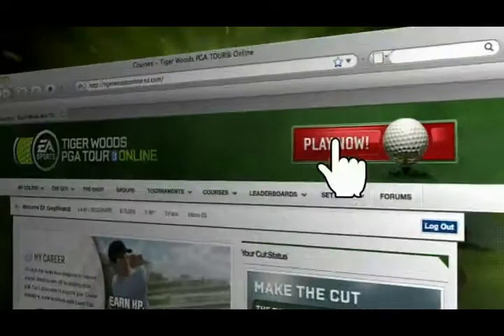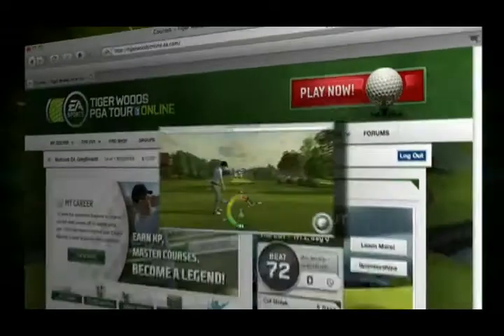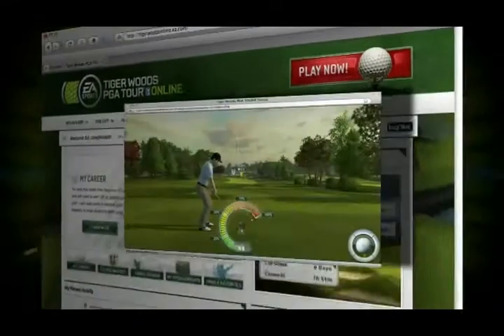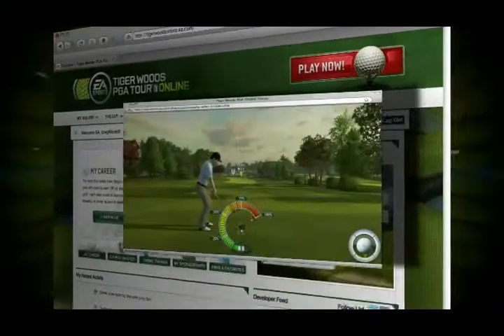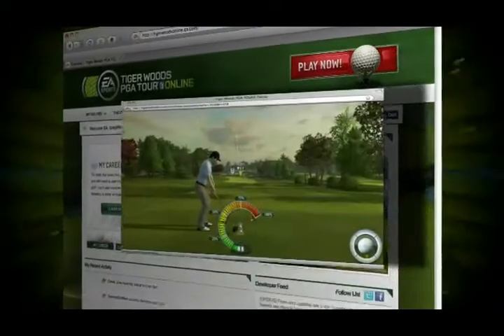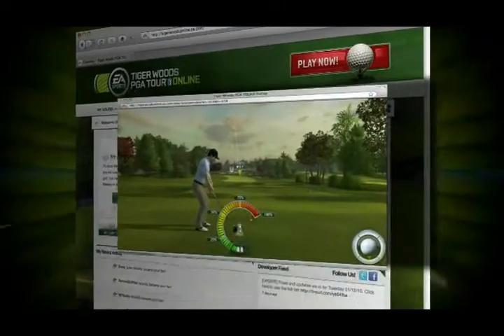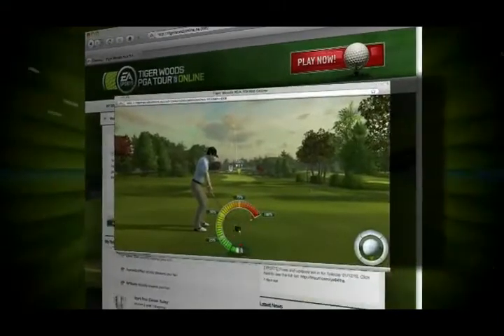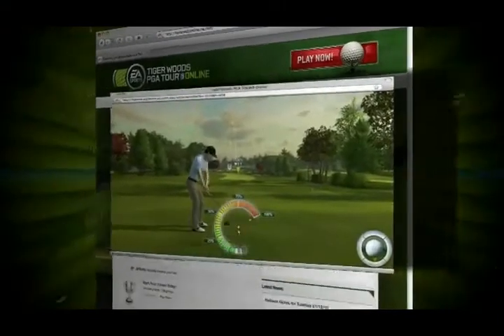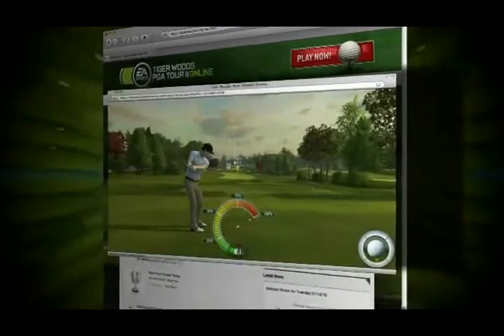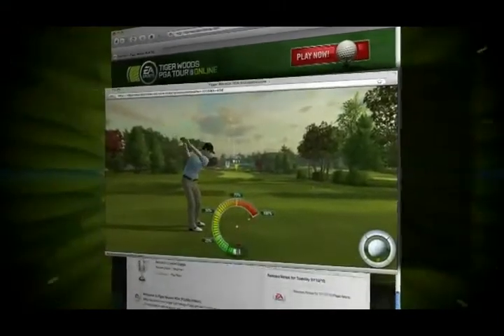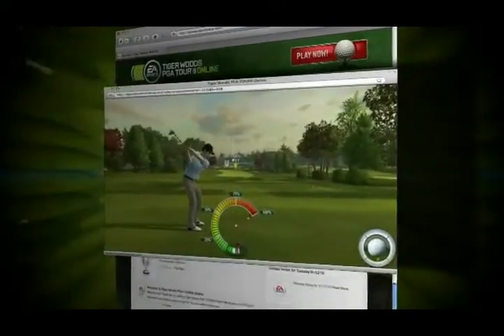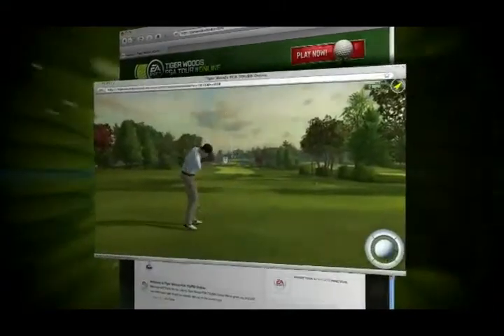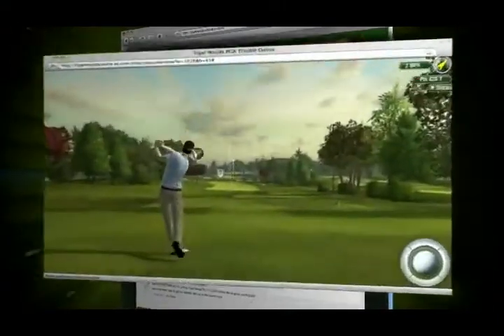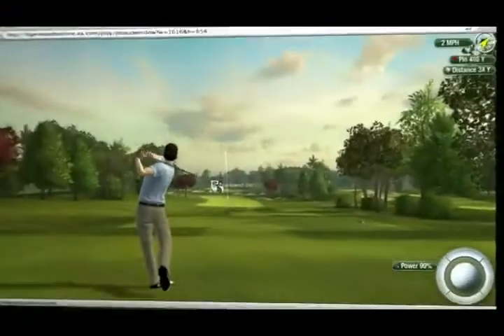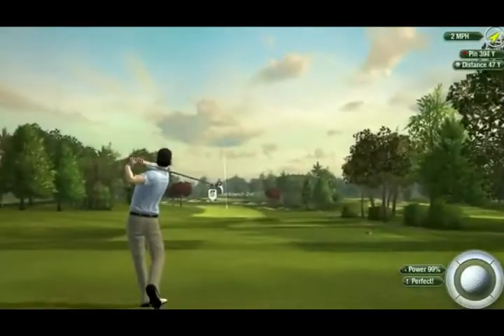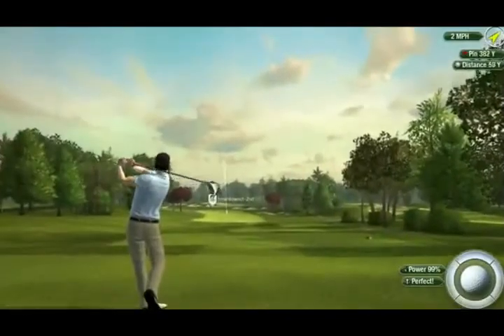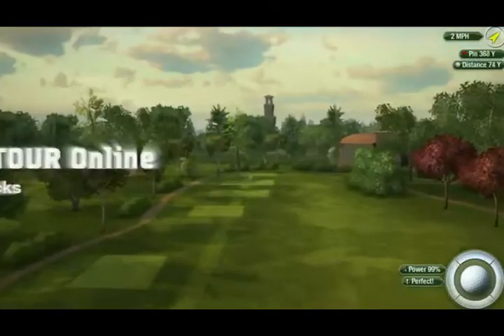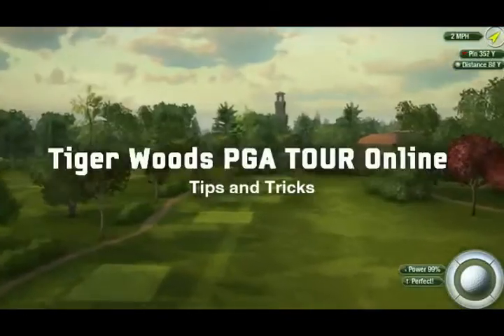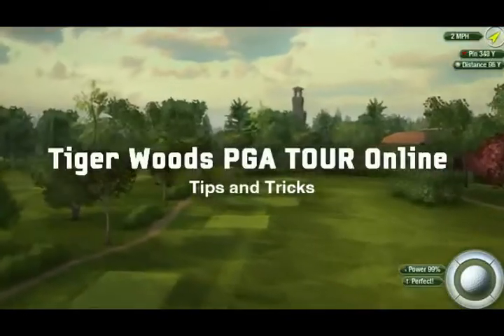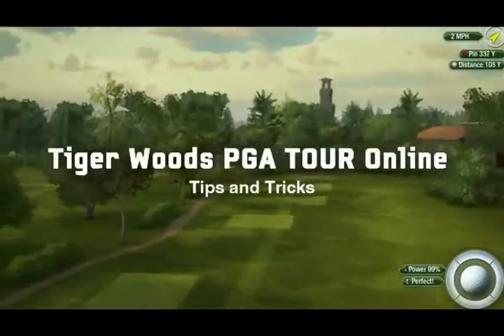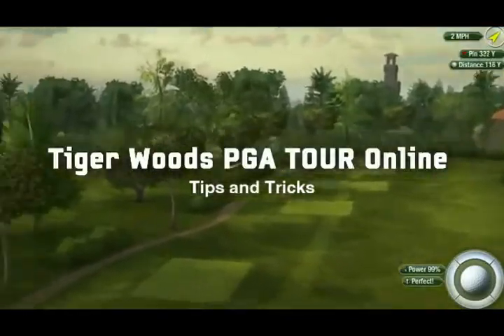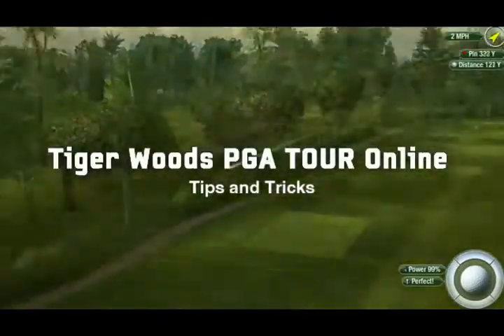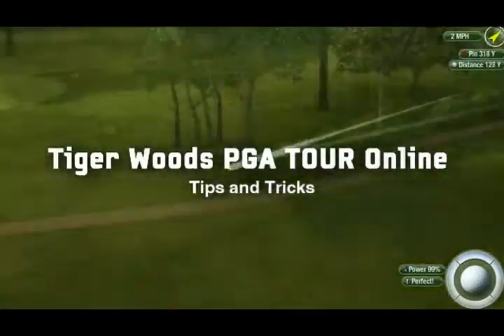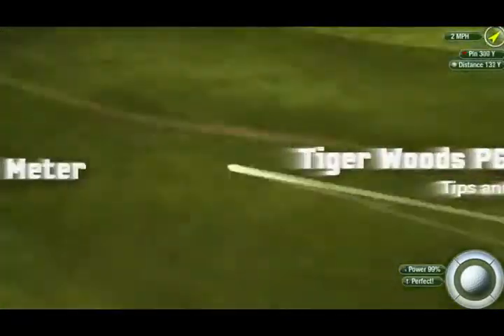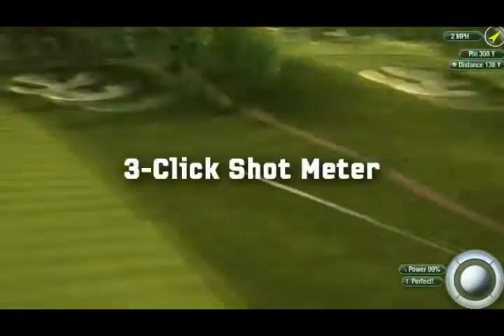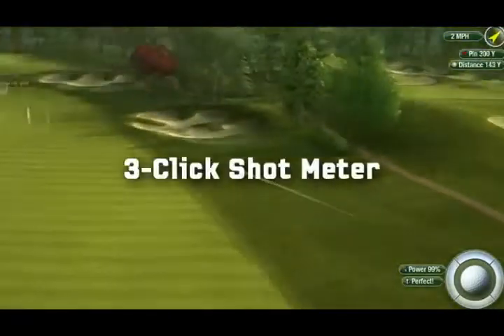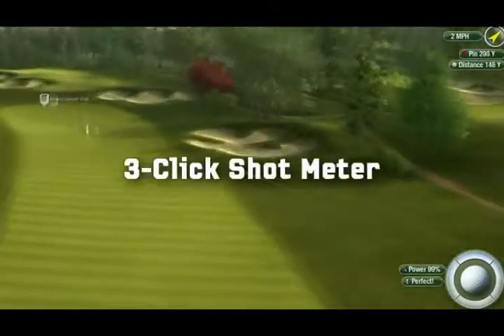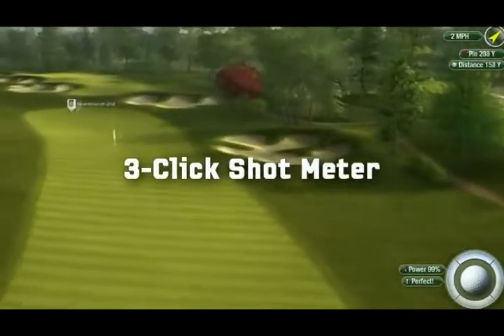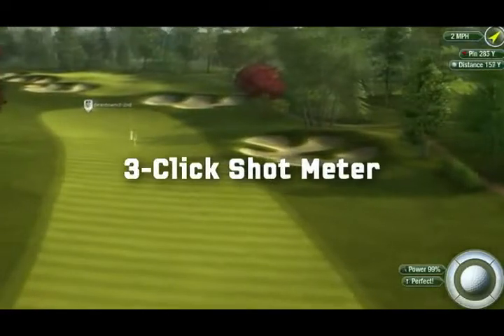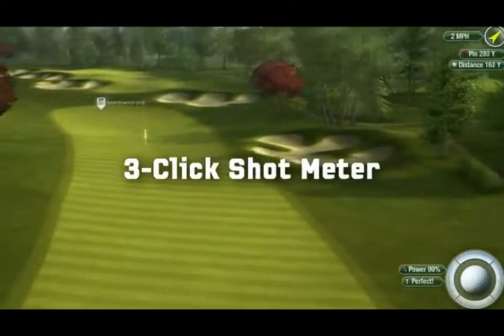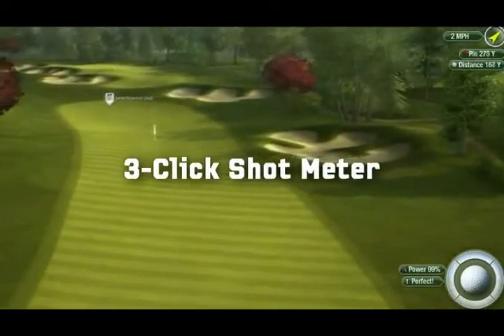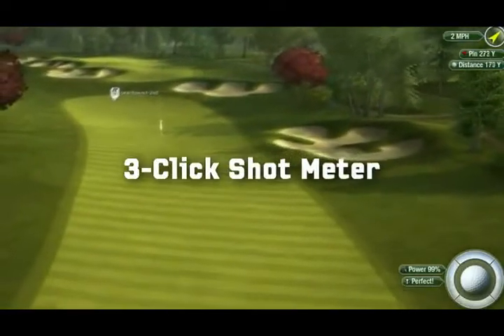Hey everyone, Greg Rinaldi here from Tiger Woods PGA Tour Online. Today we're going to walk you through the basics of taking a shot using the 3-Click Meter.